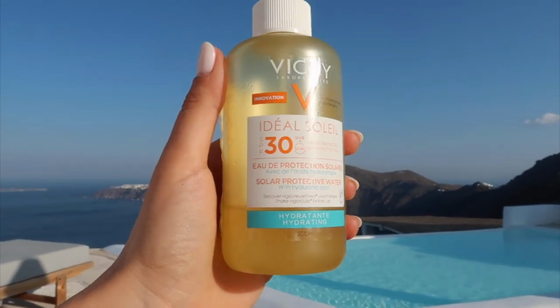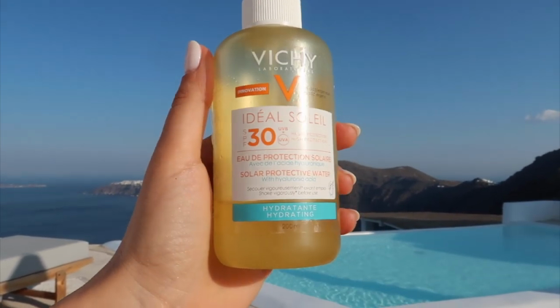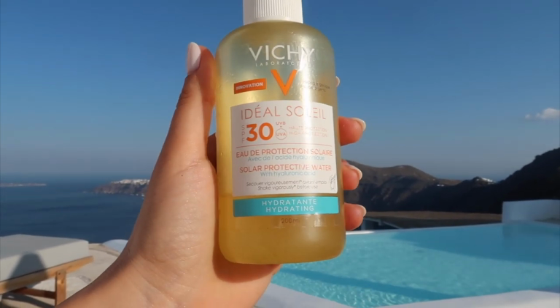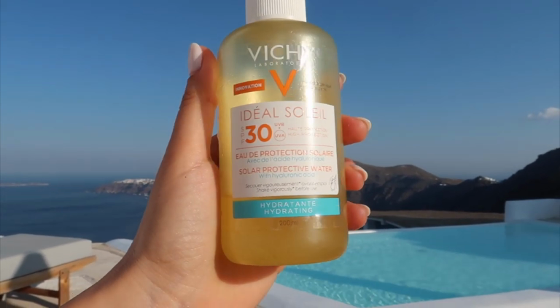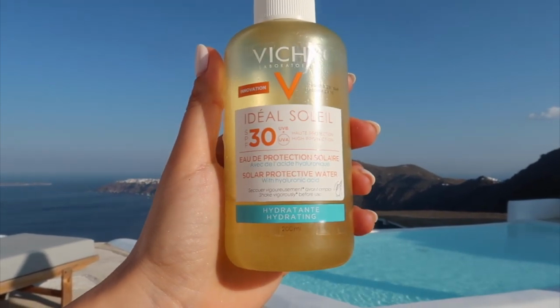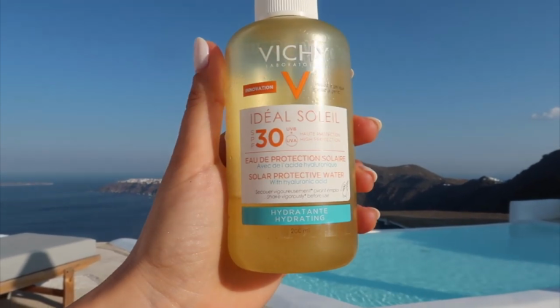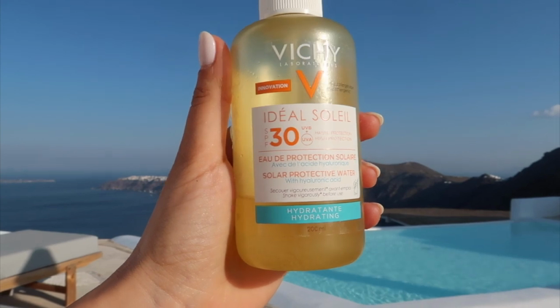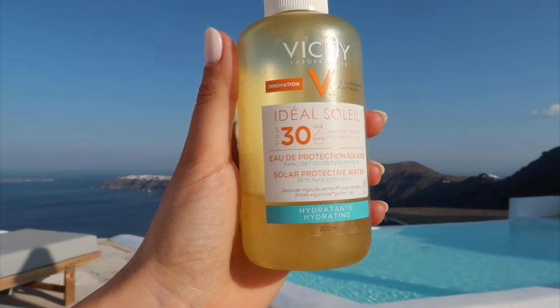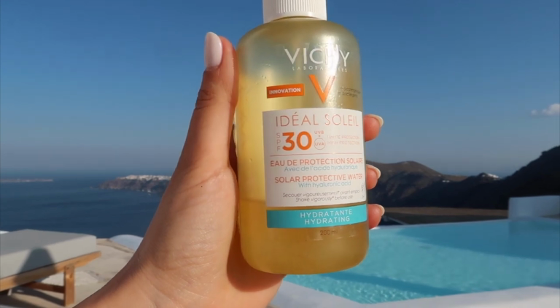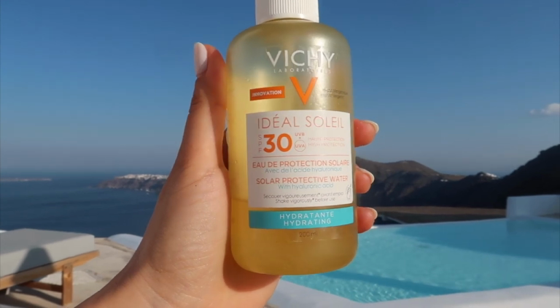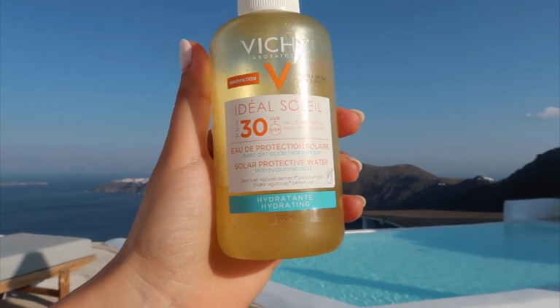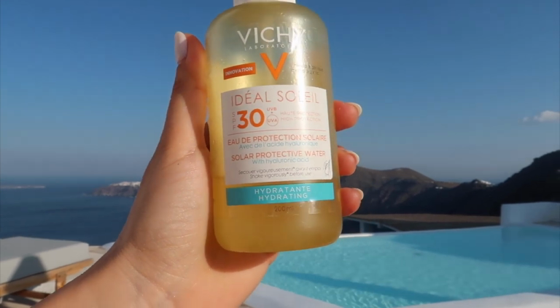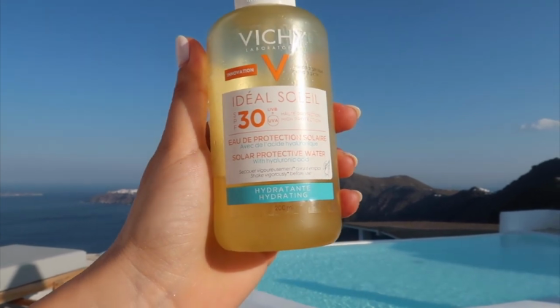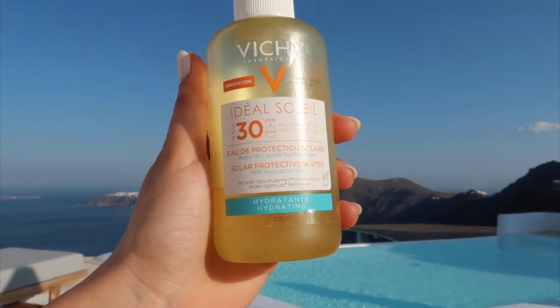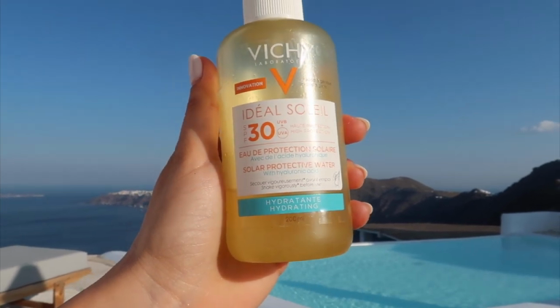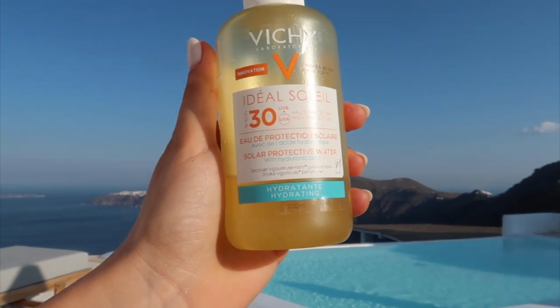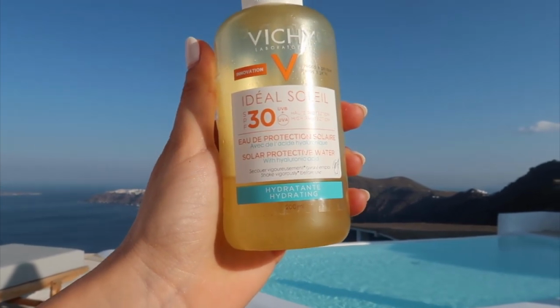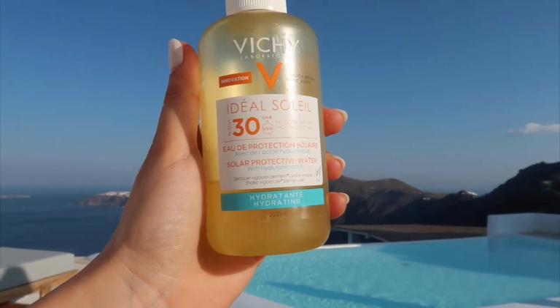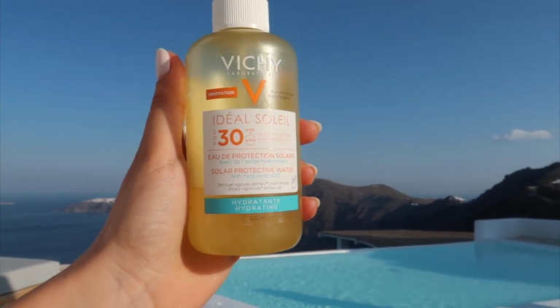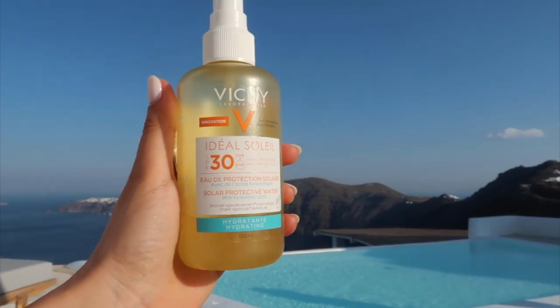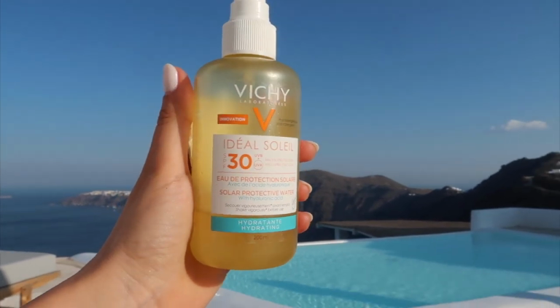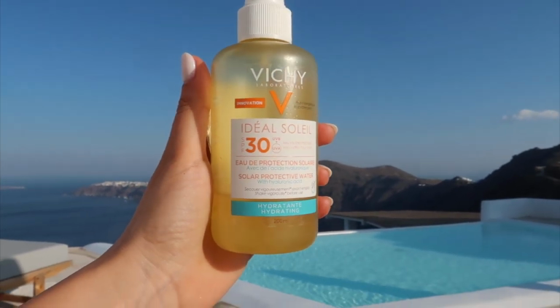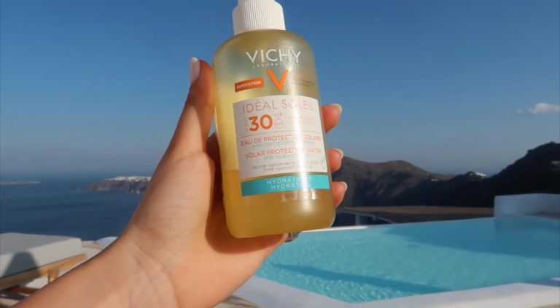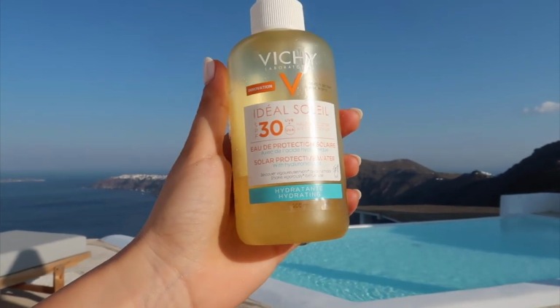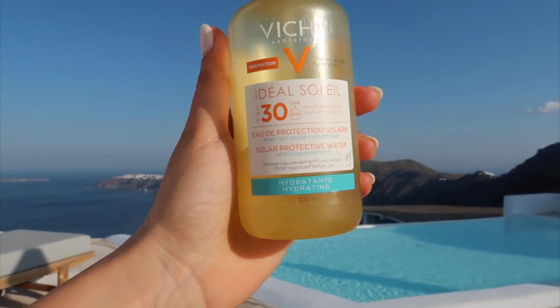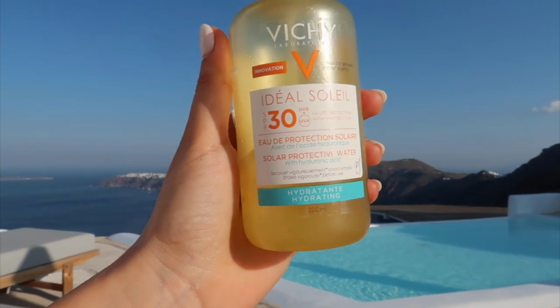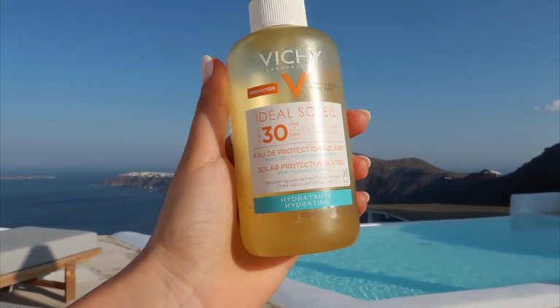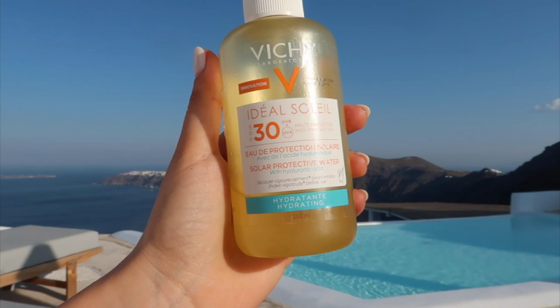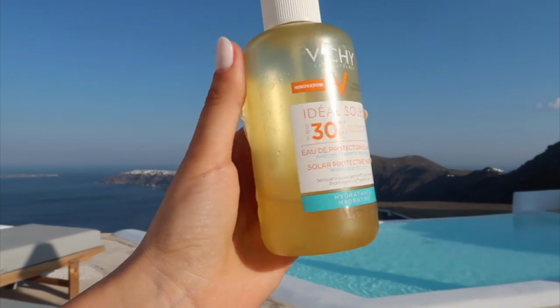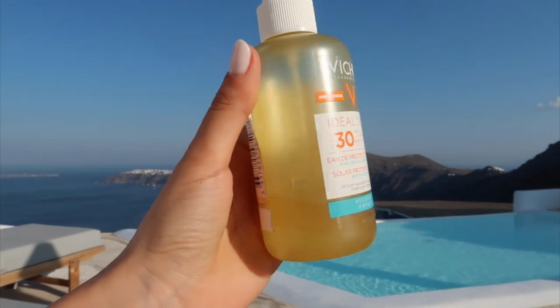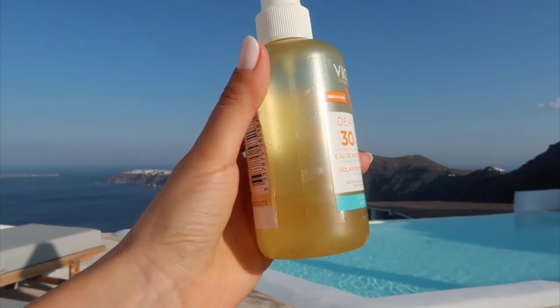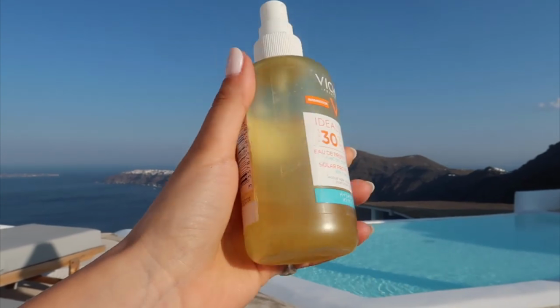I'm filming in front of the pool at 7:30 a.m. In Santorini you've got these beautiful views — not really strong on beaches but the scenery is incredible.